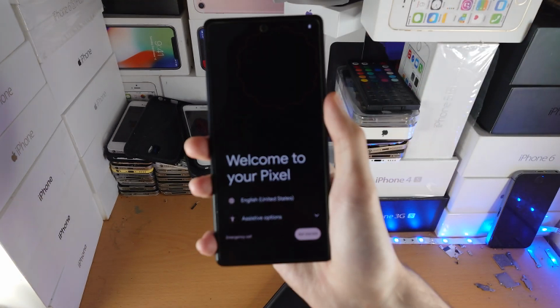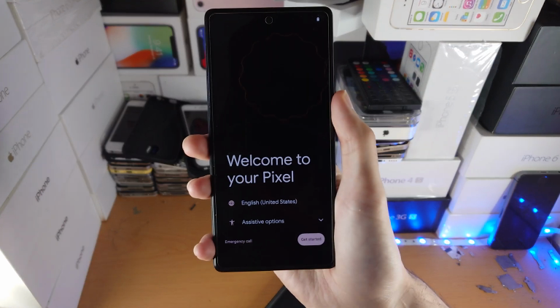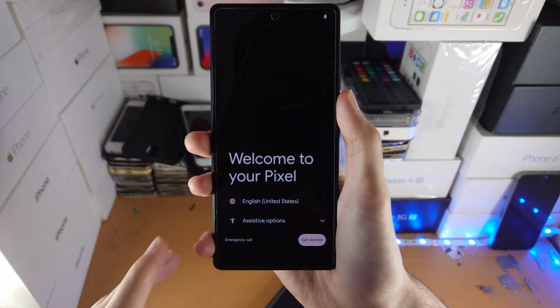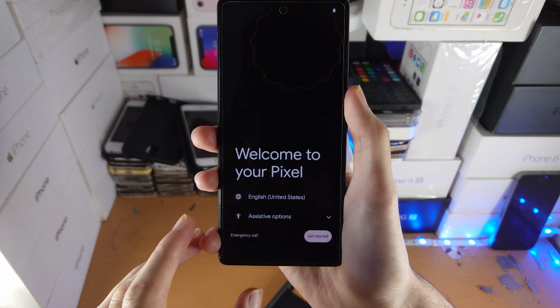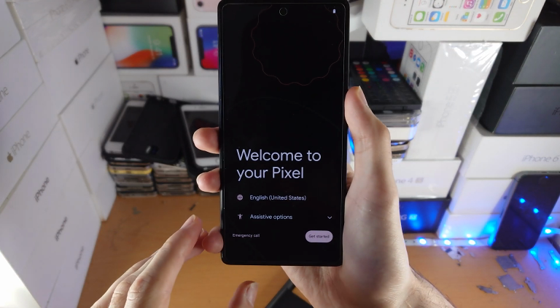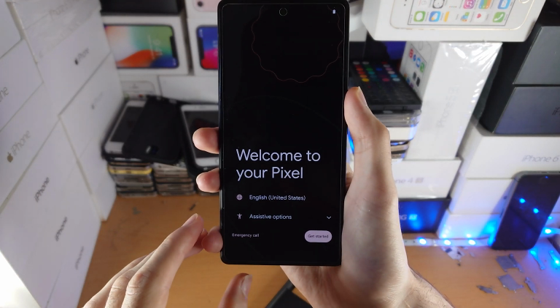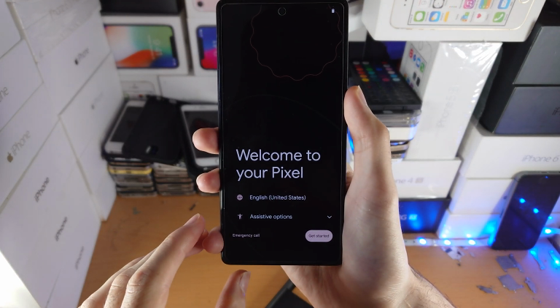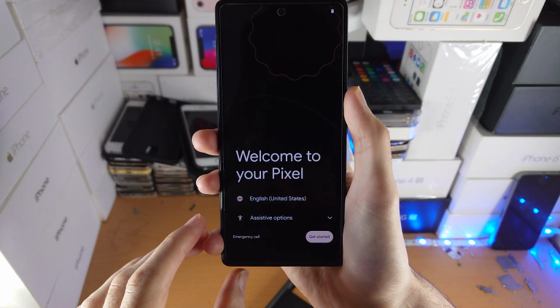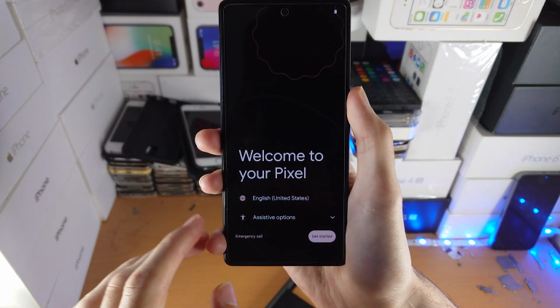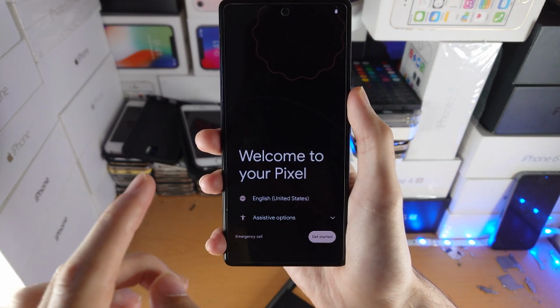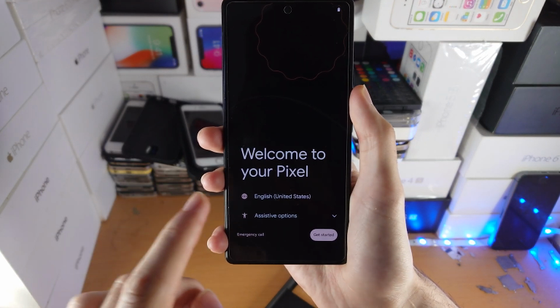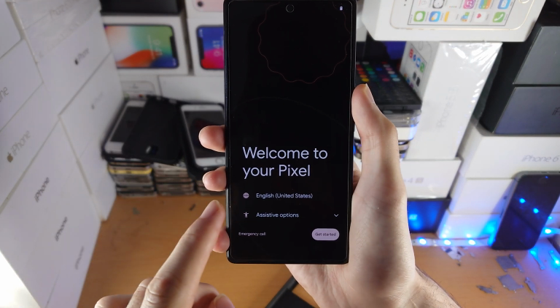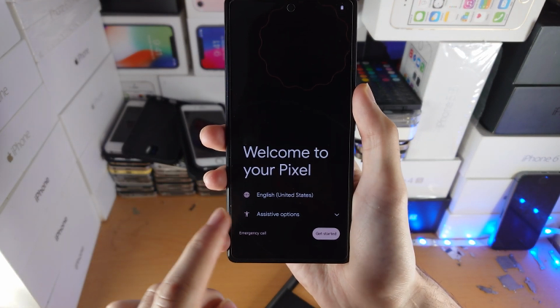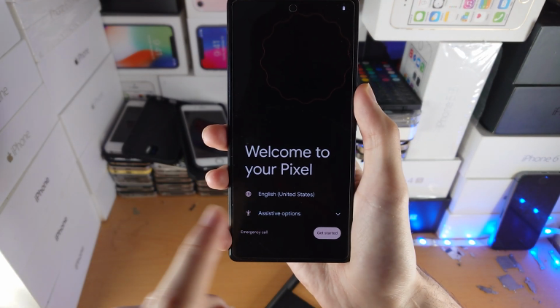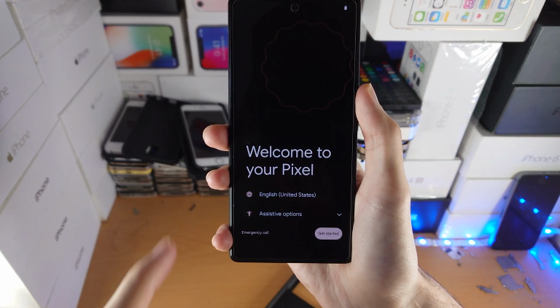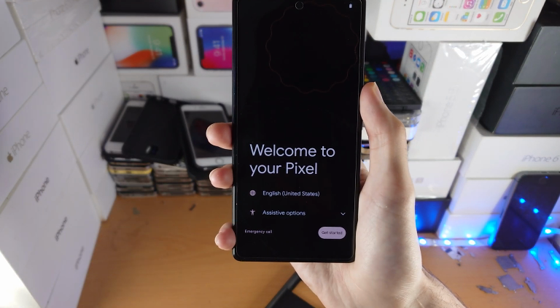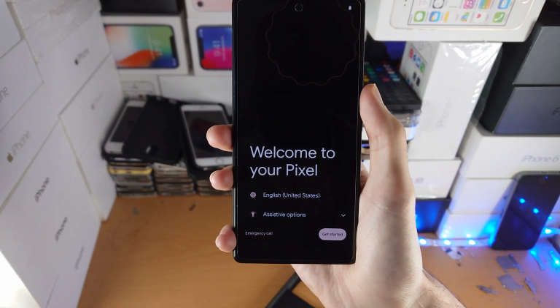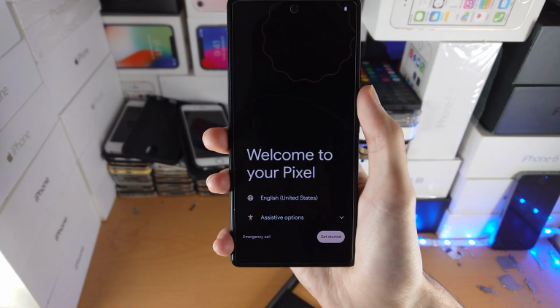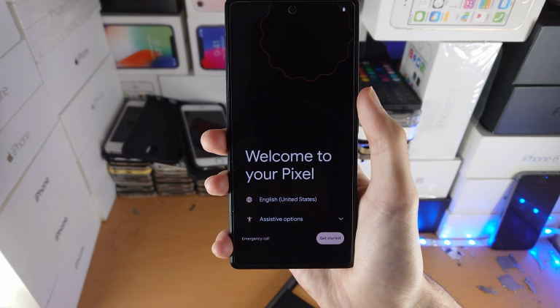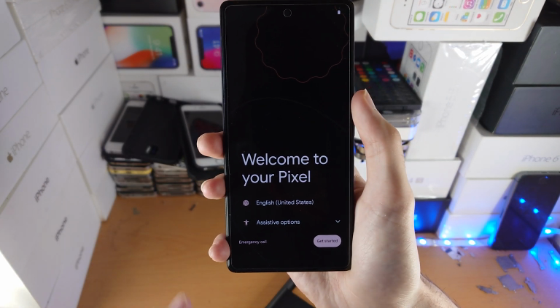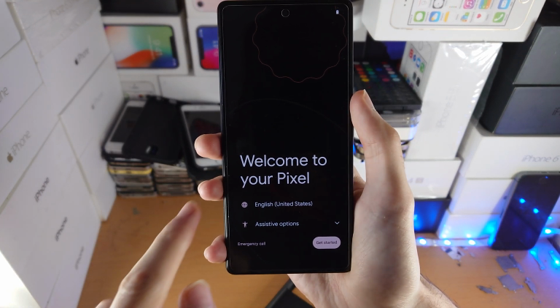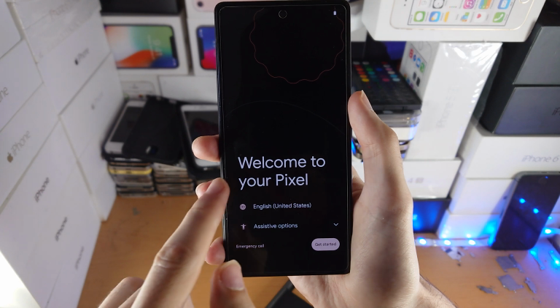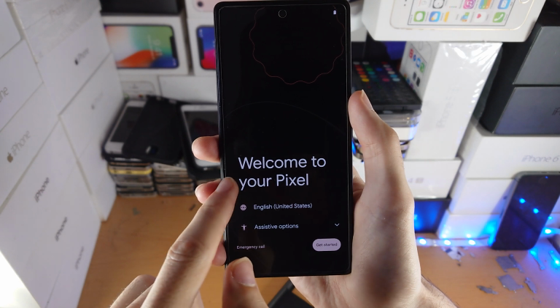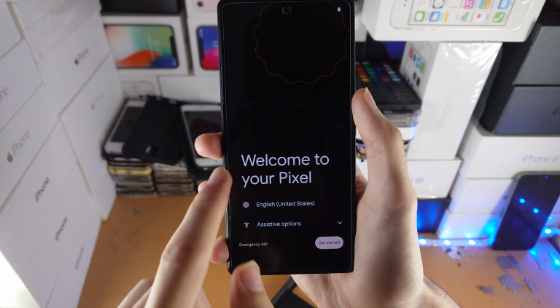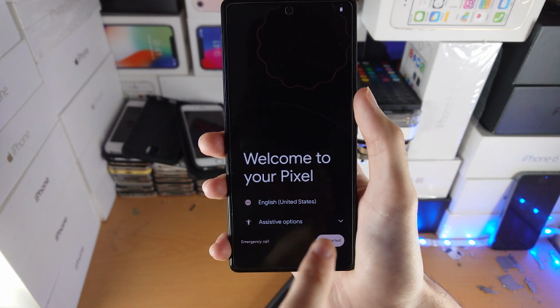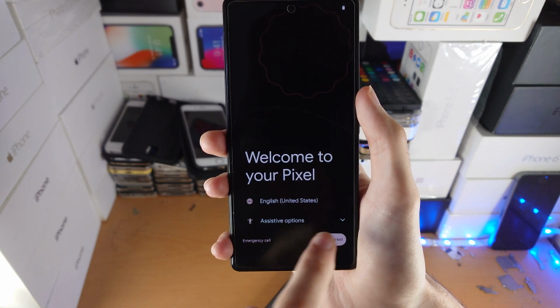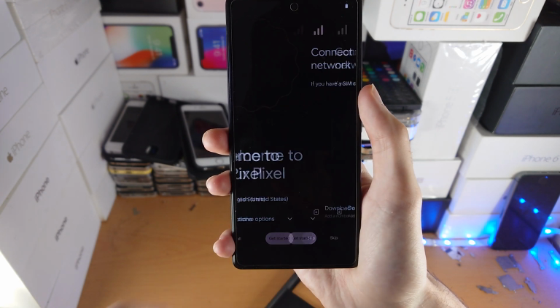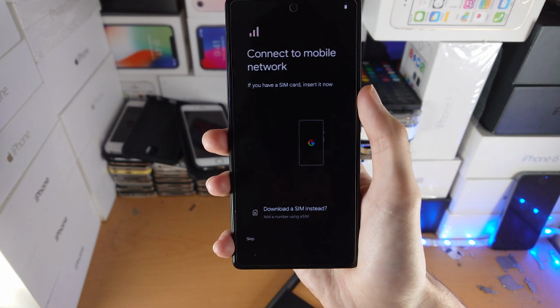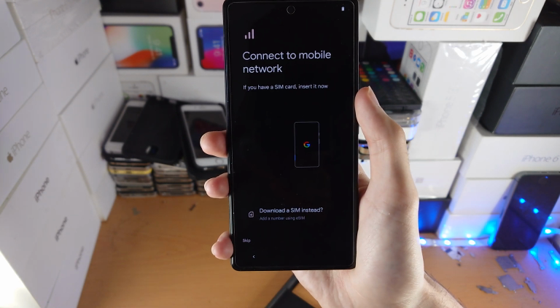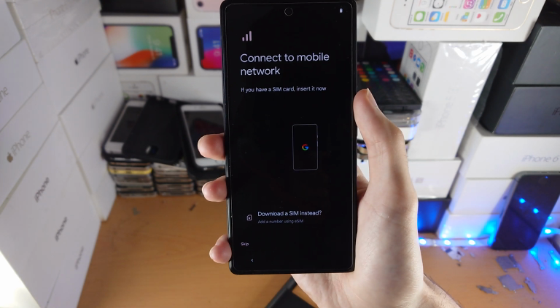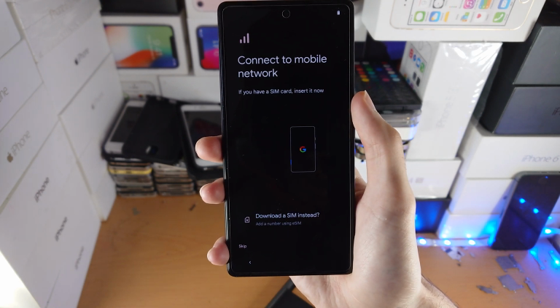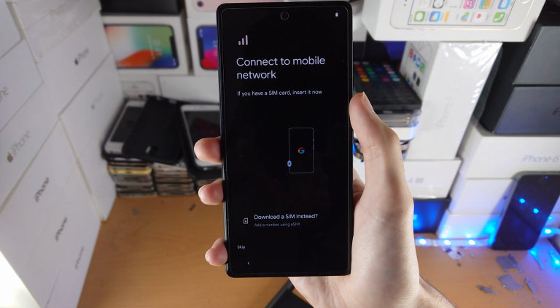Welcome everyone. I would like to show you how to set up your Google Pixel 6 and 6 Pro. You'll see 'Welcome to your Pixel' — just tap on Get Started.